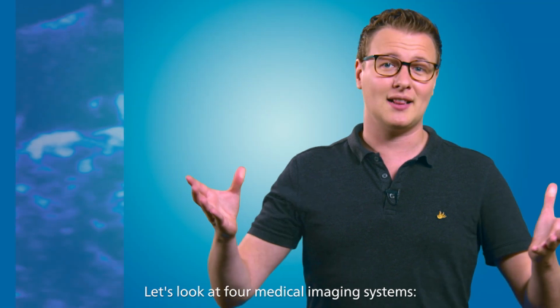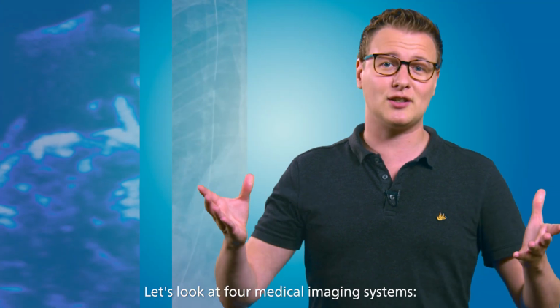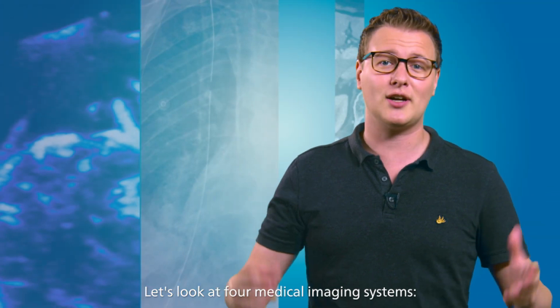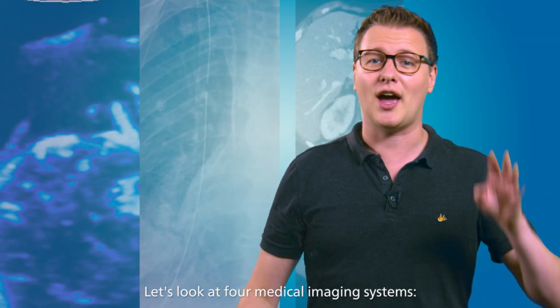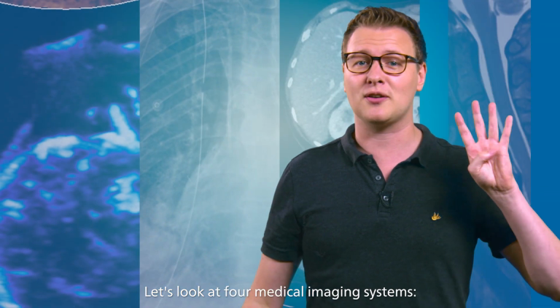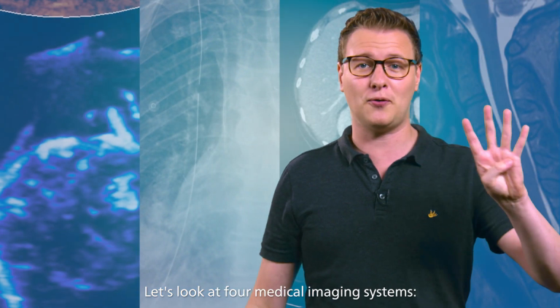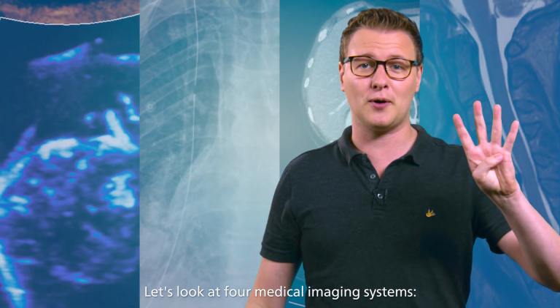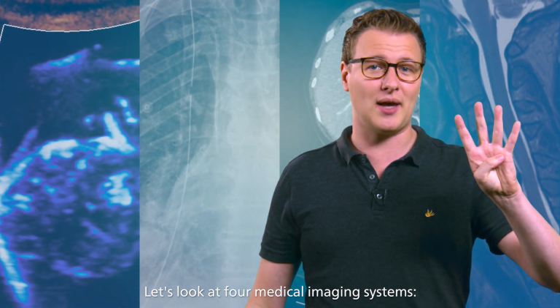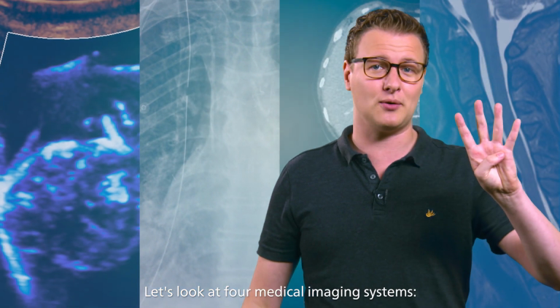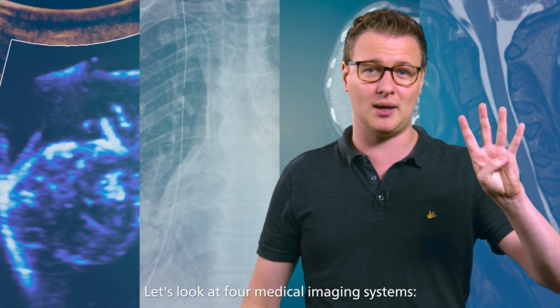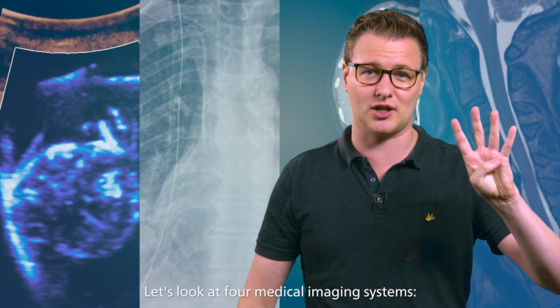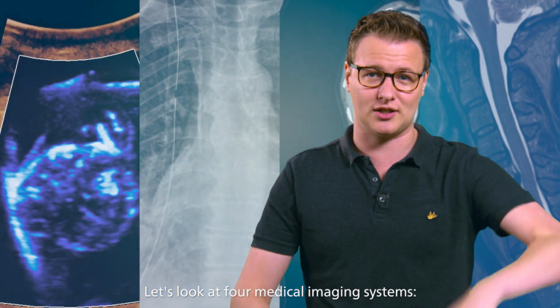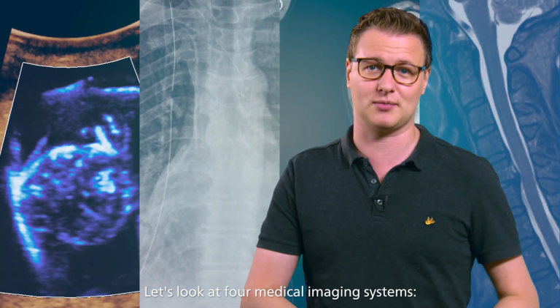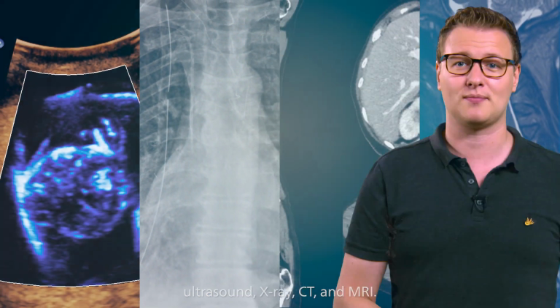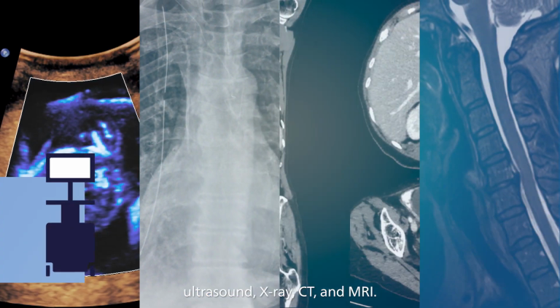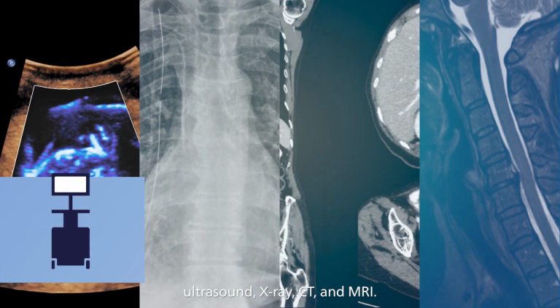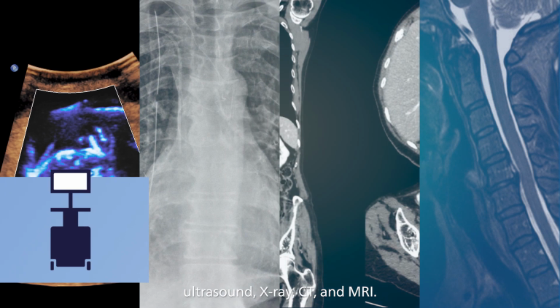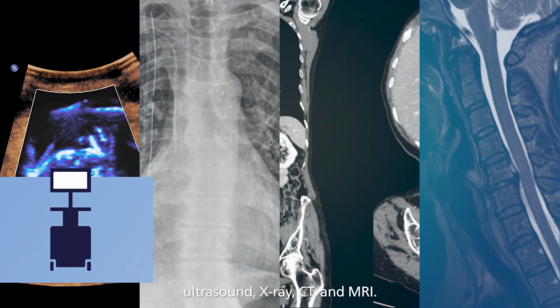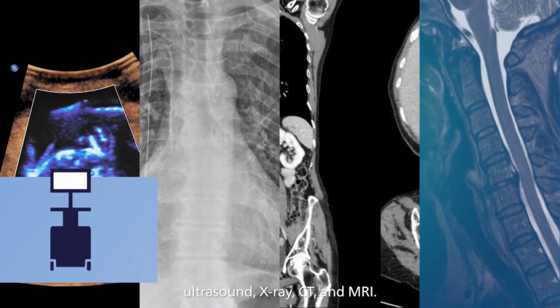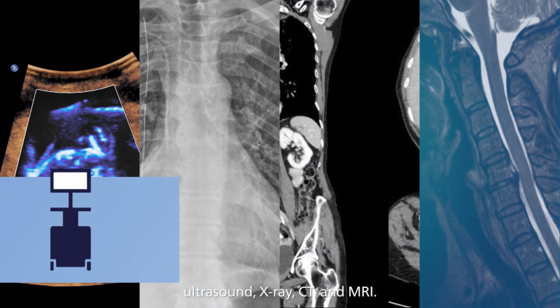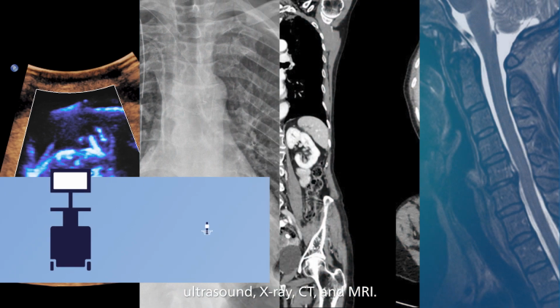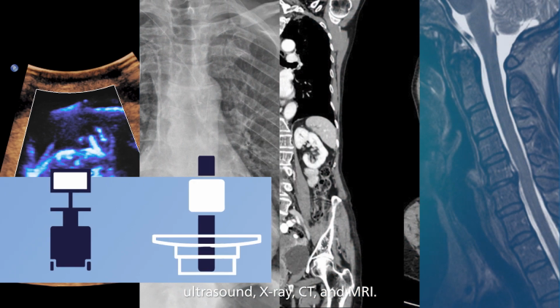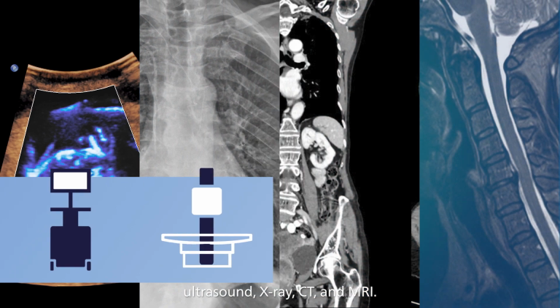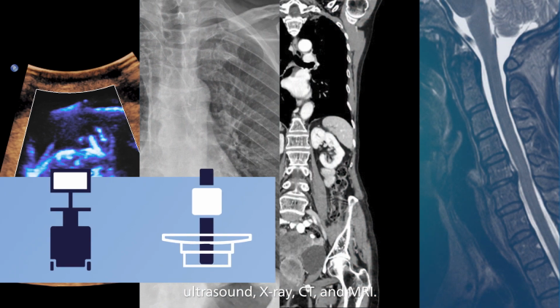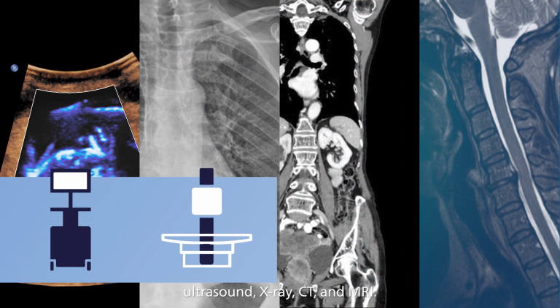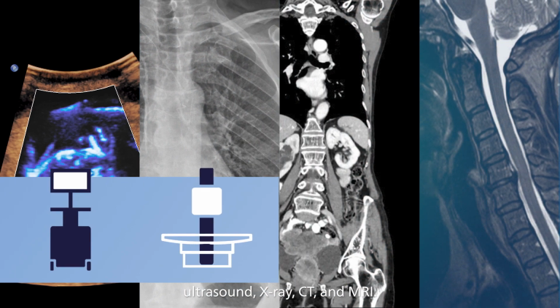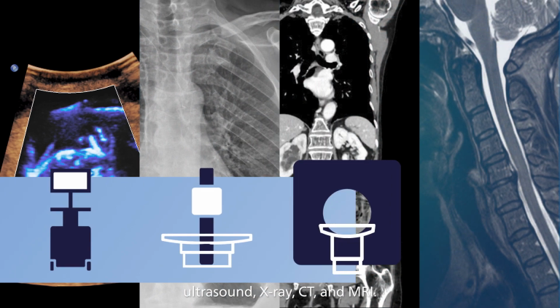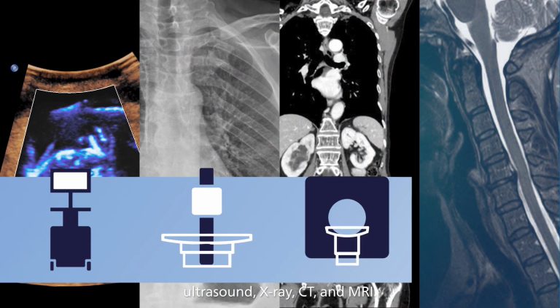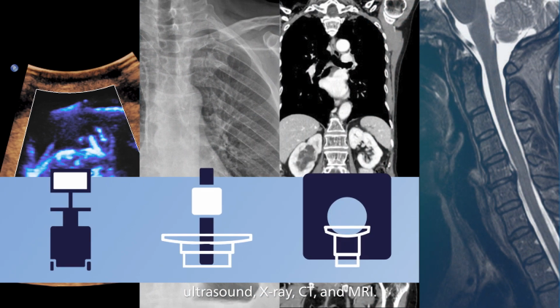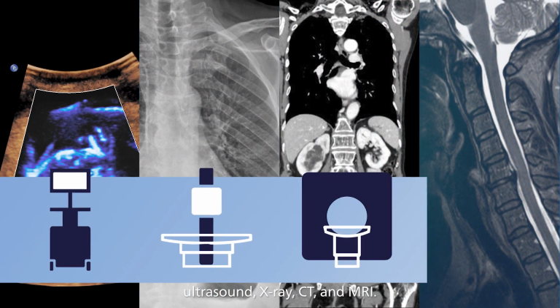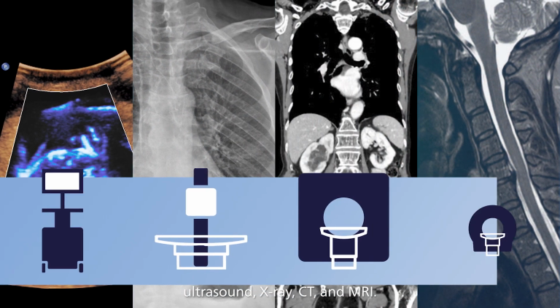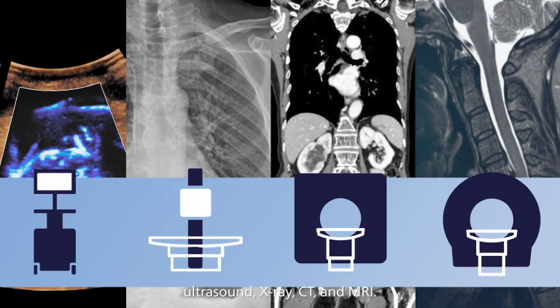Let's look at four medical imaging systems: ultrasound, x-ray, CT, and MRI. How do these actually work?